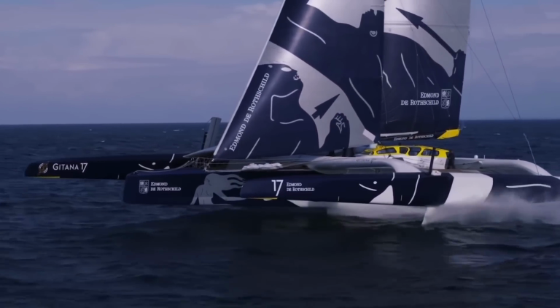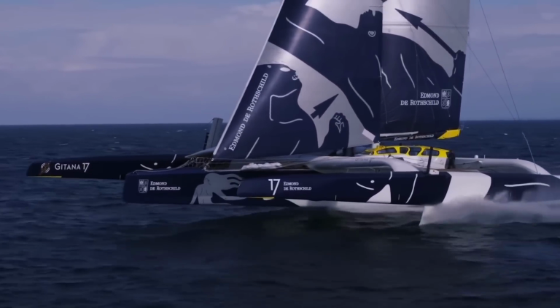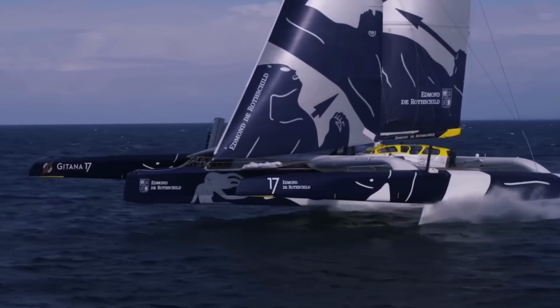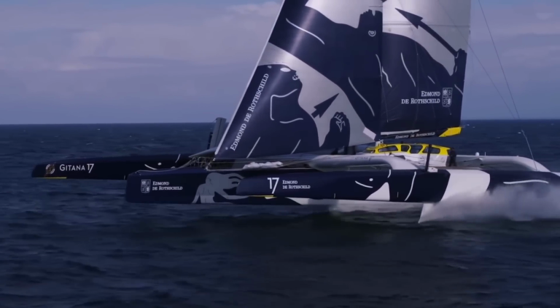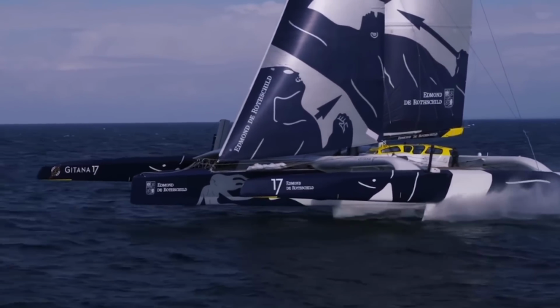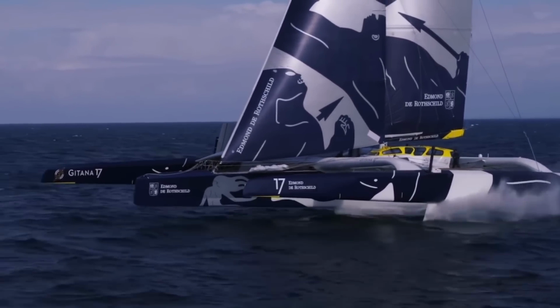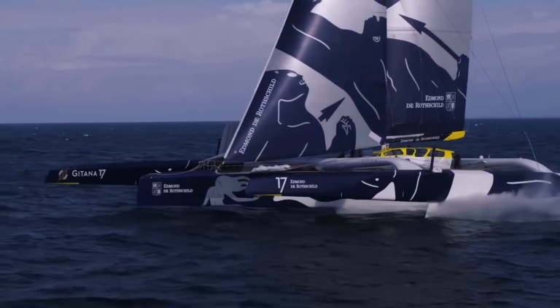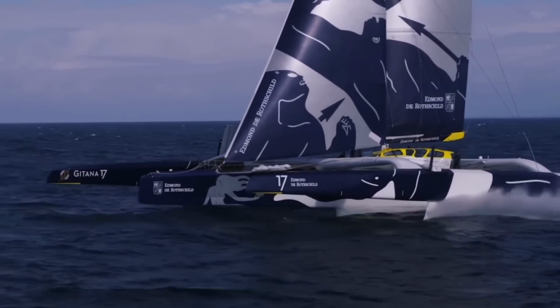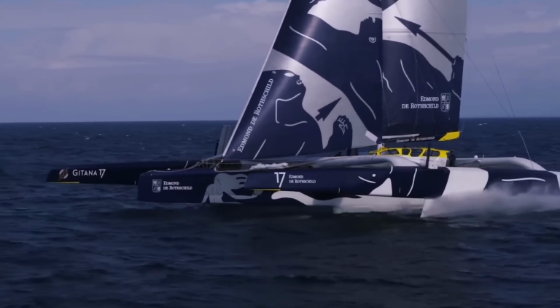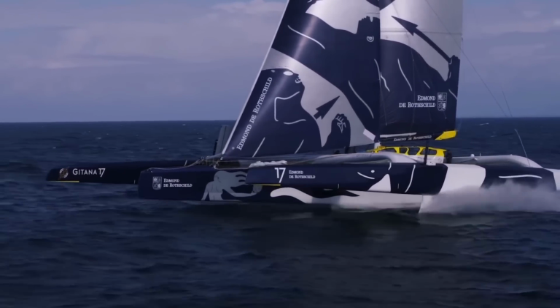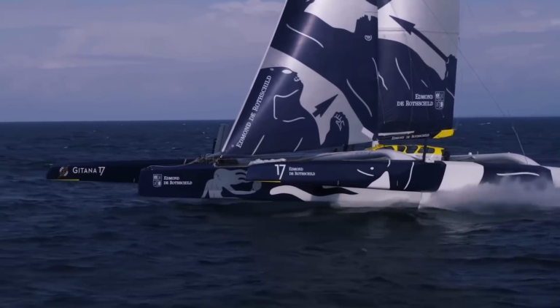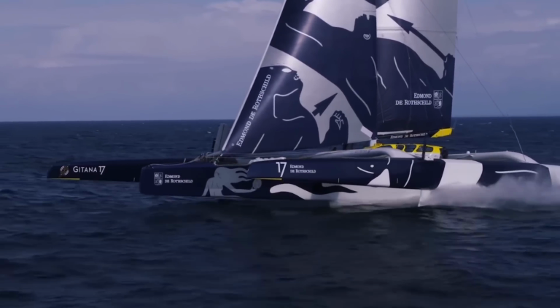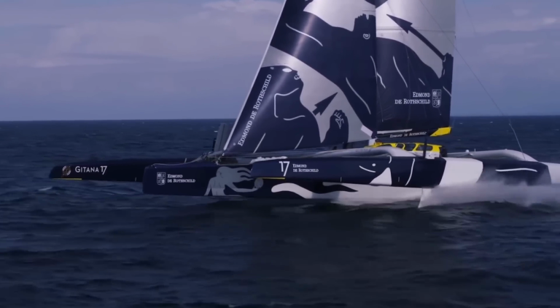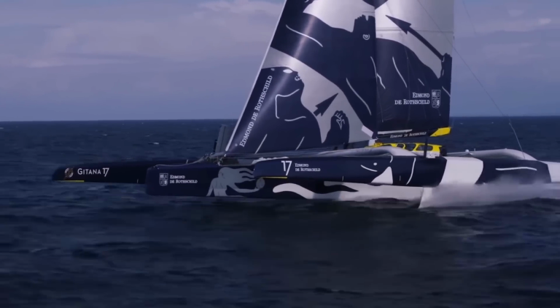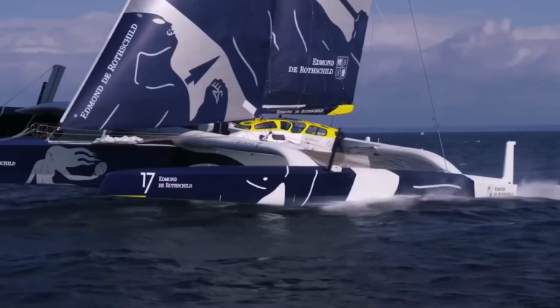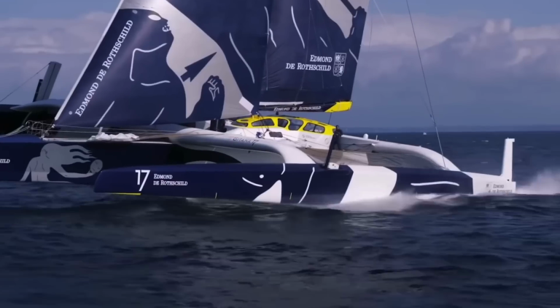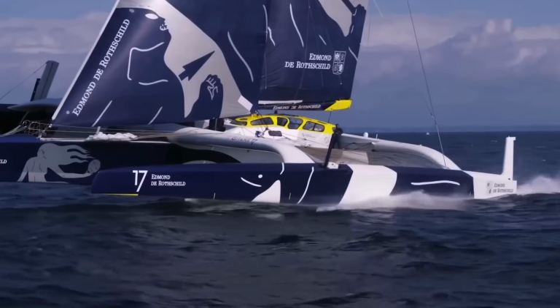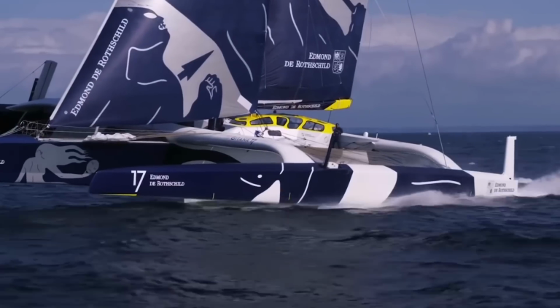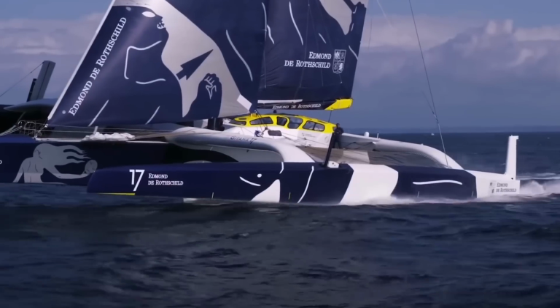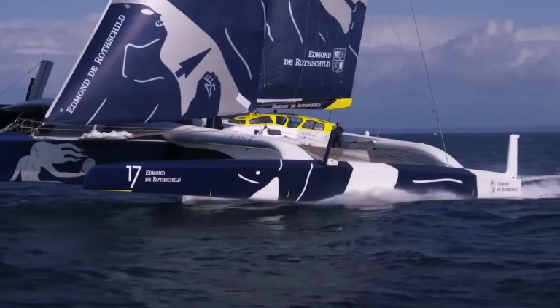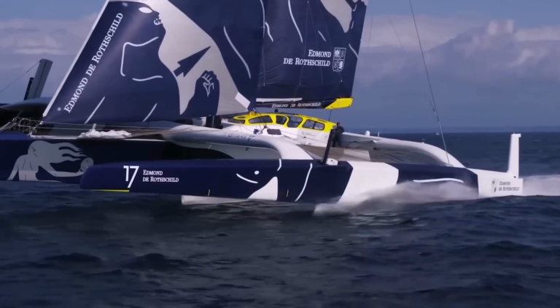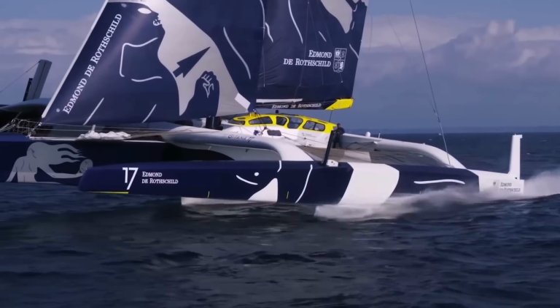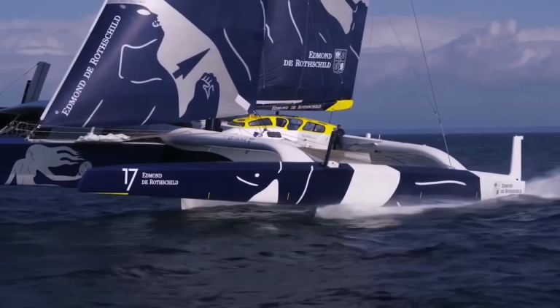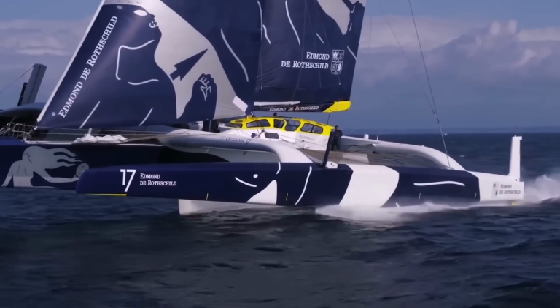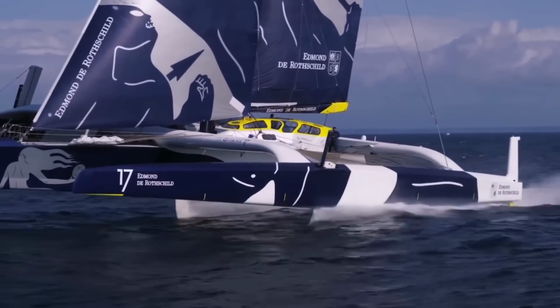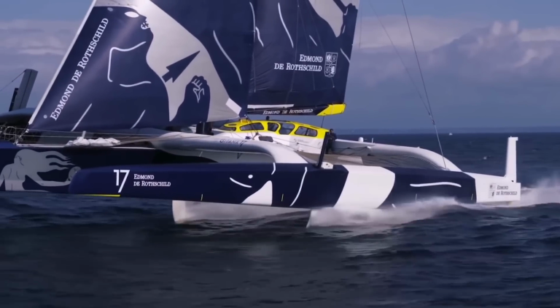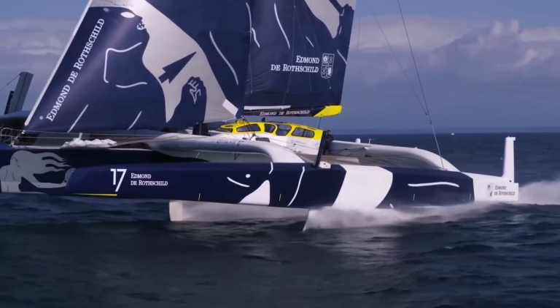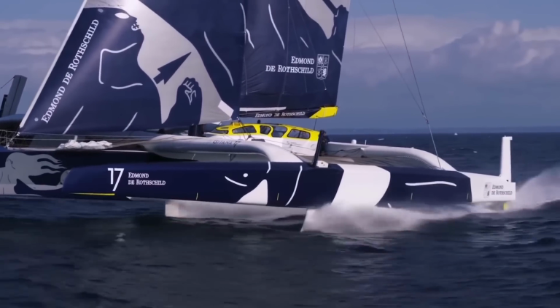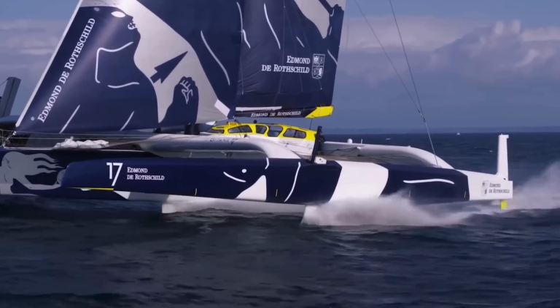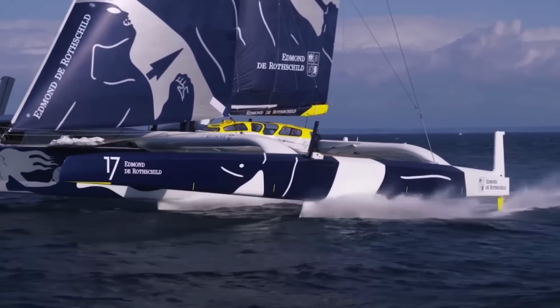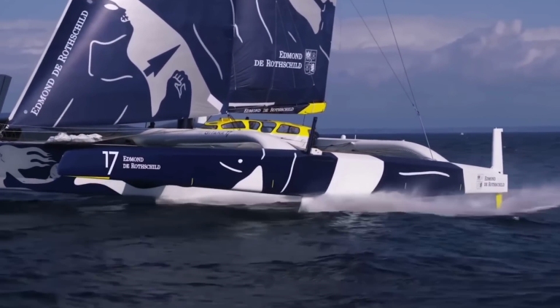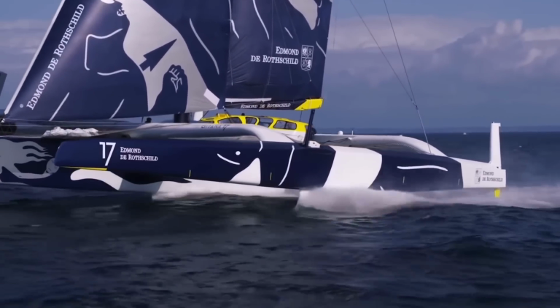The full foilers have the greatest advantage in moderate wind conditions, where a non- or partial-foiling boat would be sailing at, say, 25 knots, and the full foilers are sailing at 31 knots — which we saw a lot of in this race.